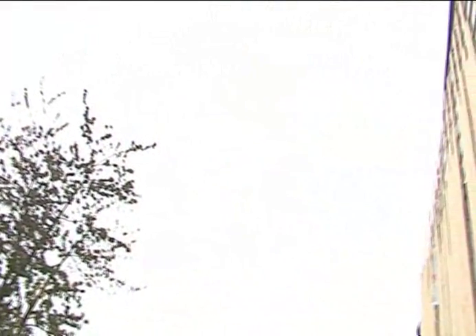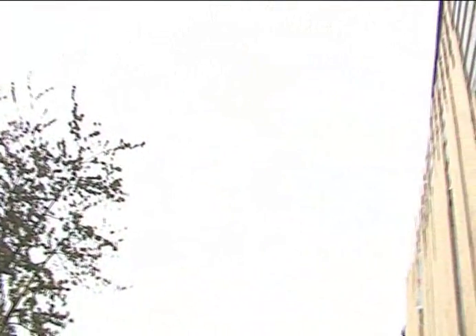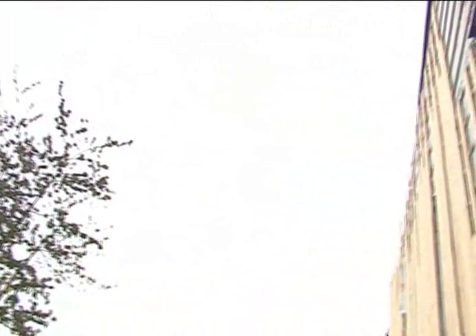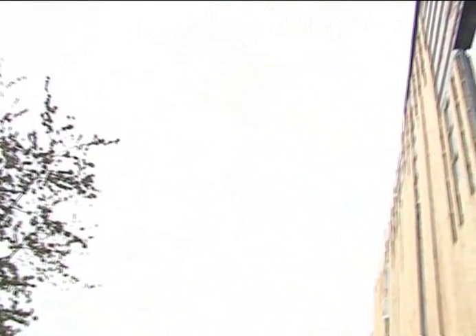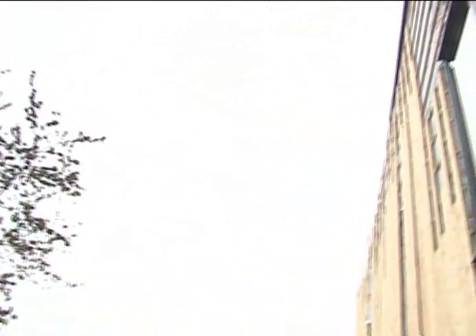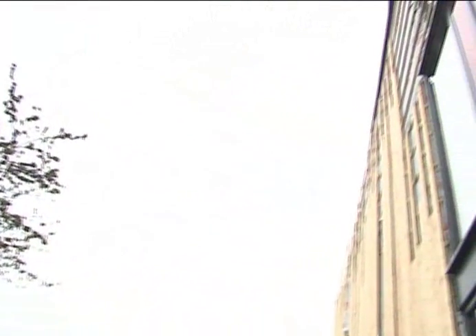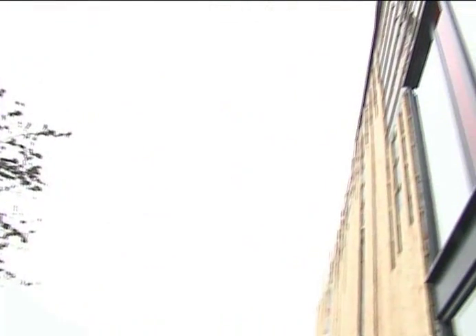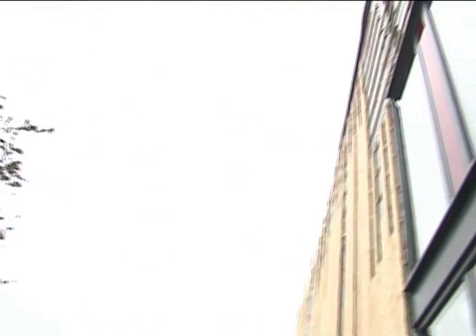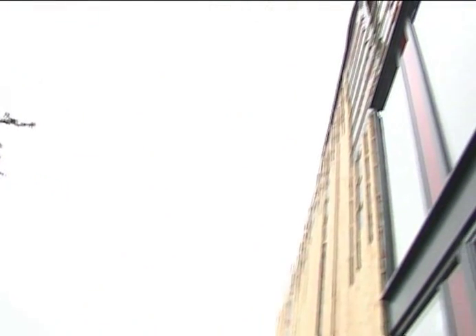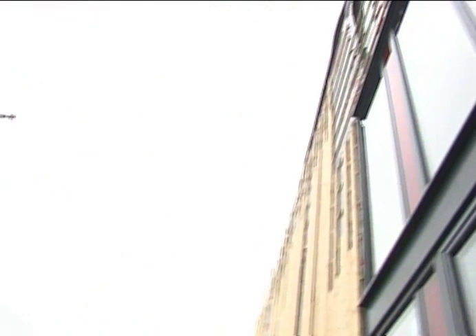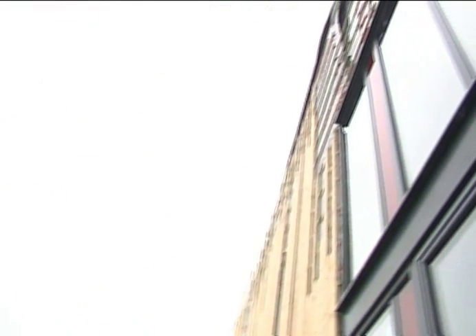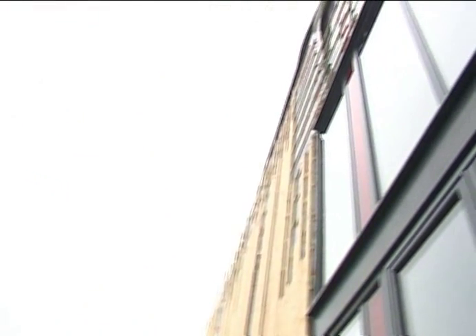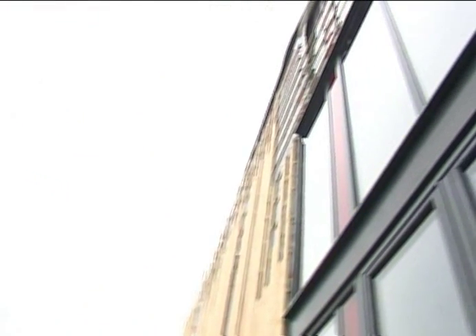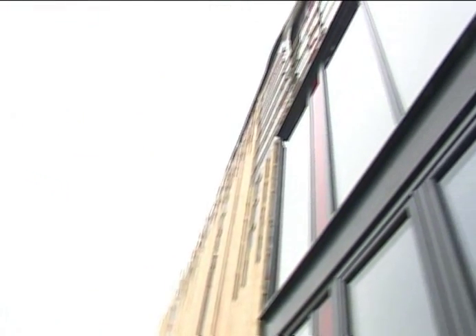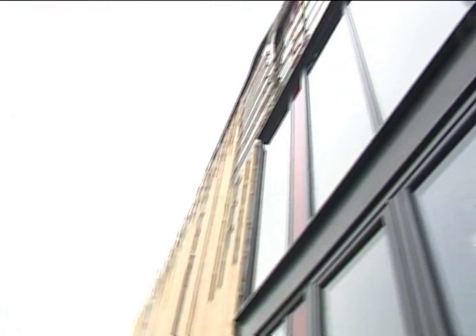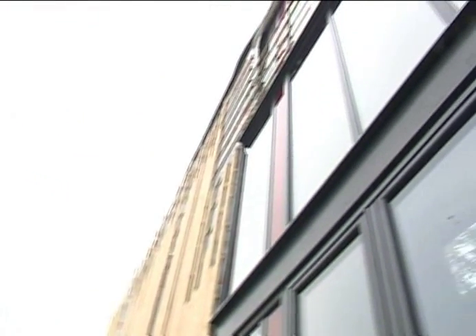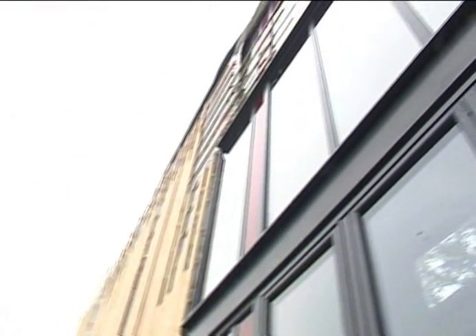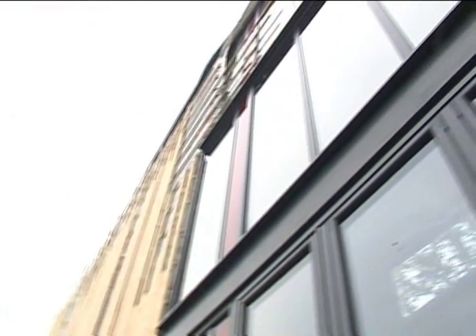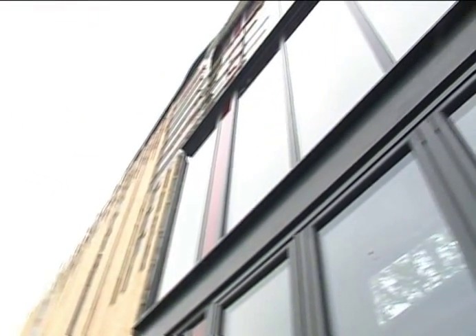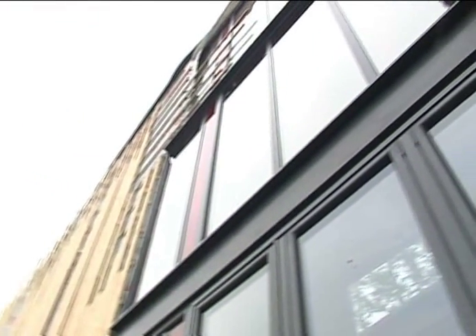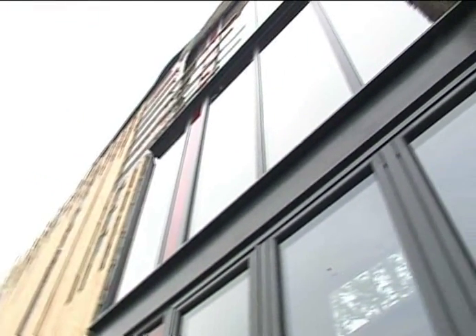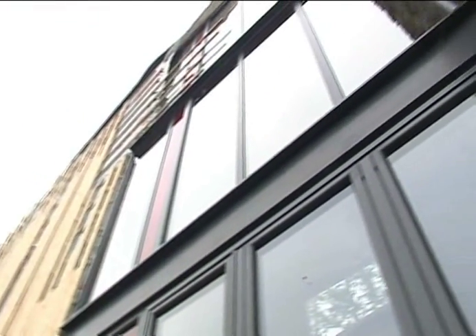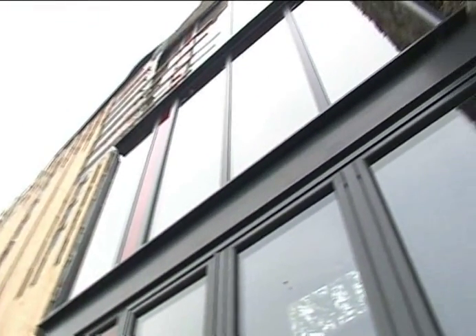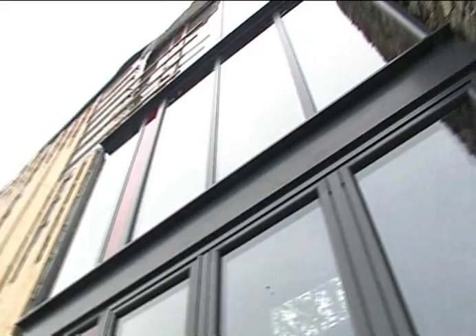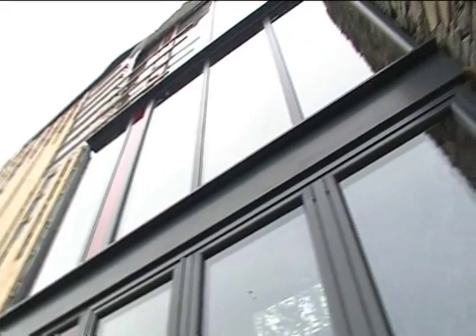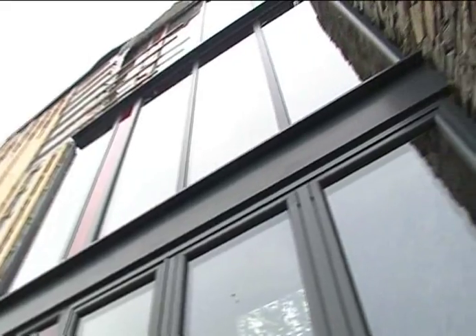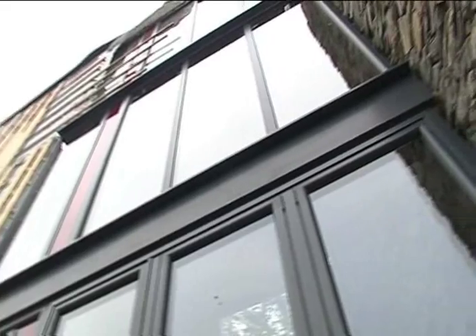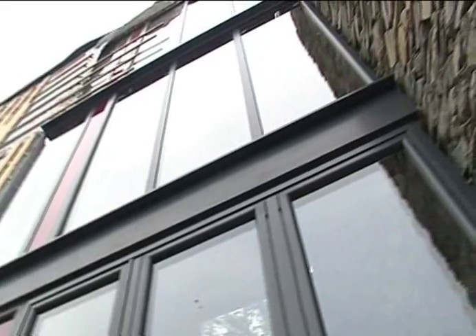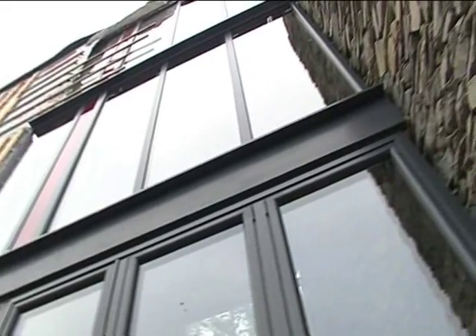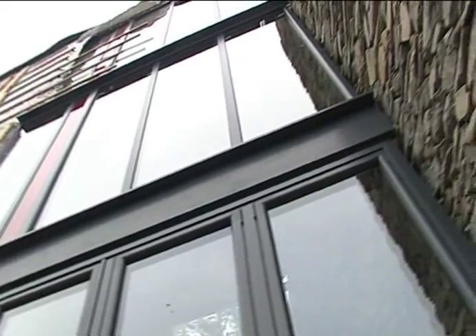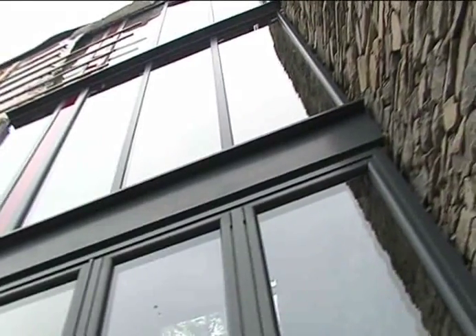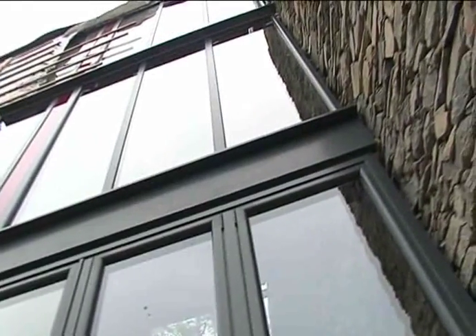Express are here today. They're actually fitting a huge atrium glass doorway and bi-folding door for me.